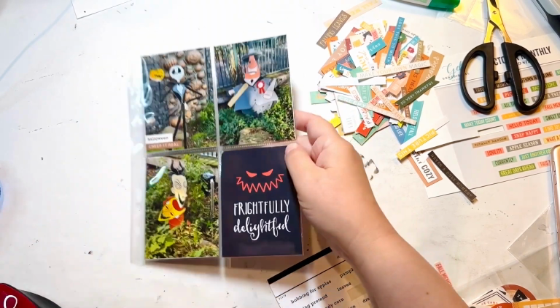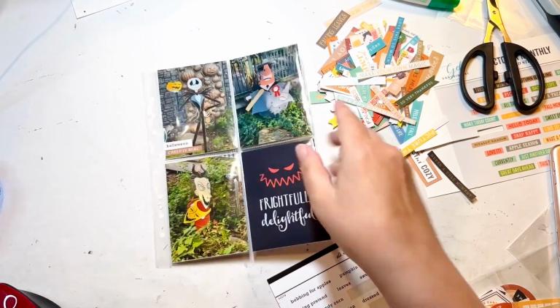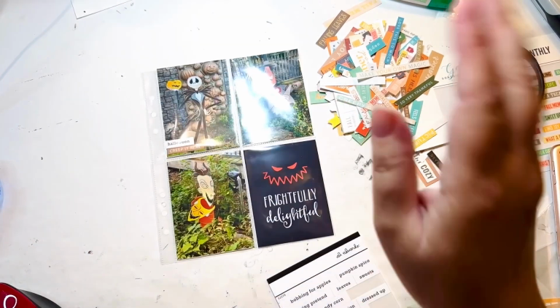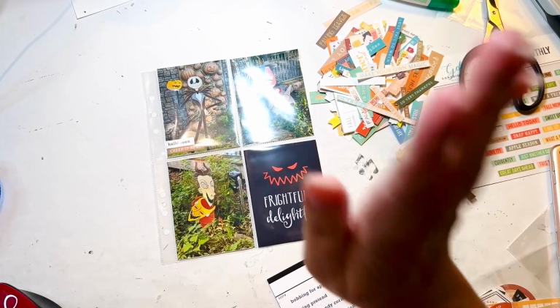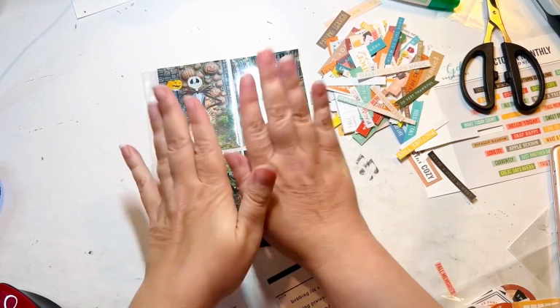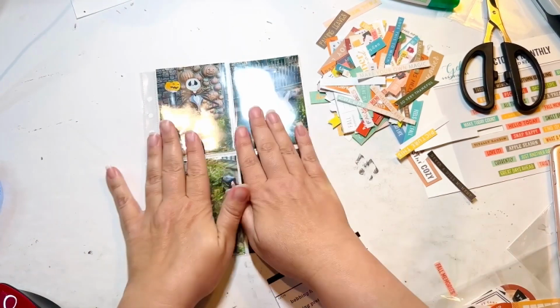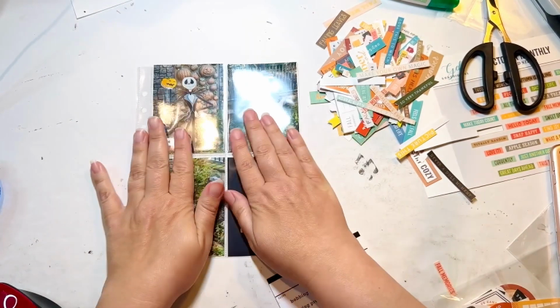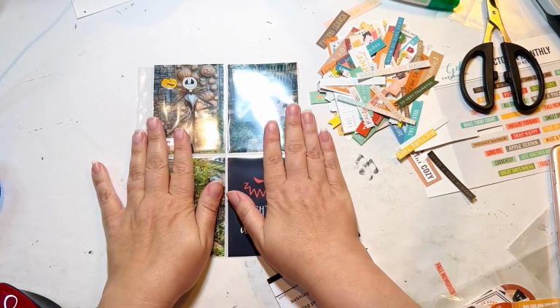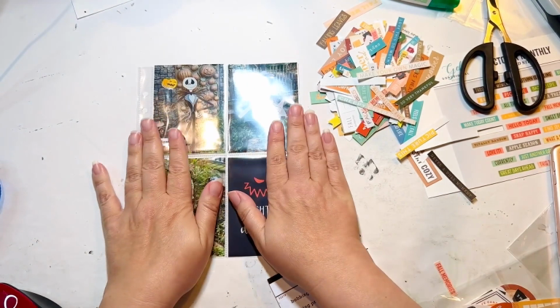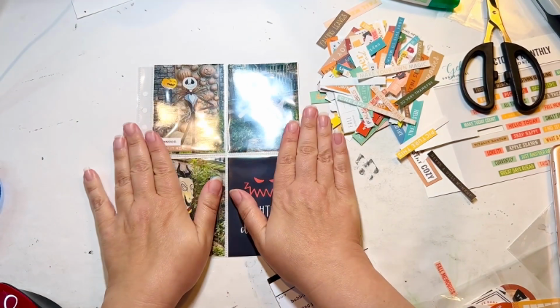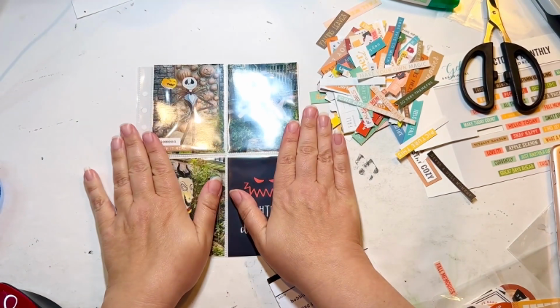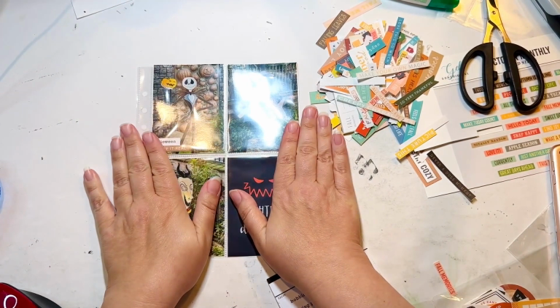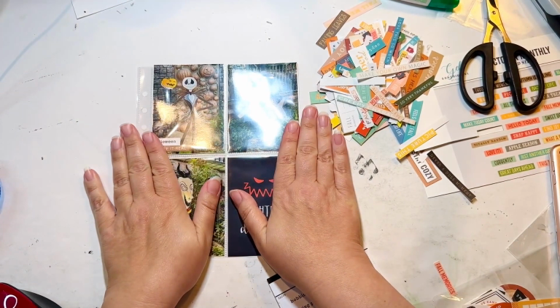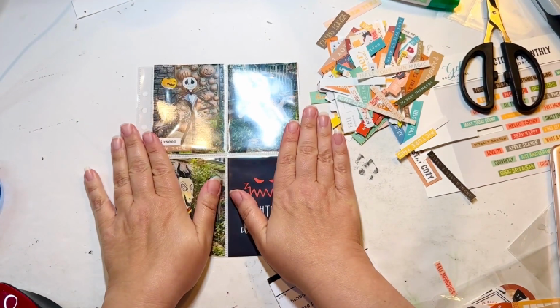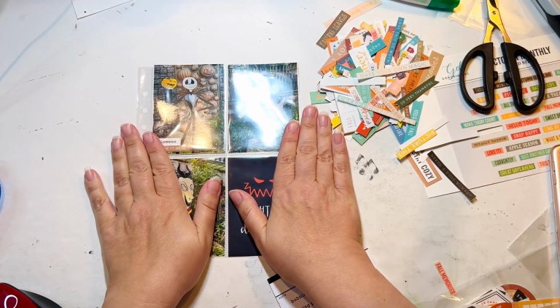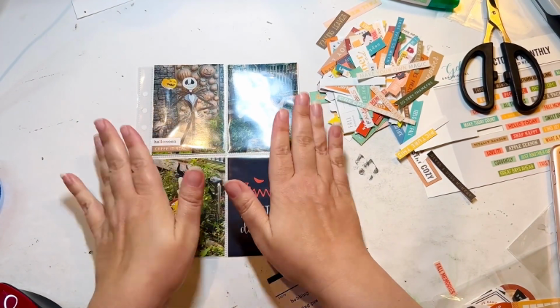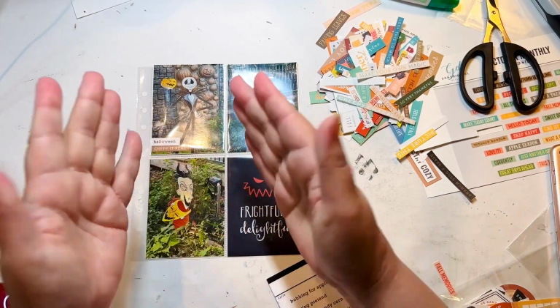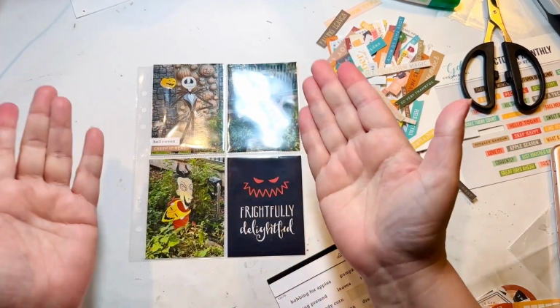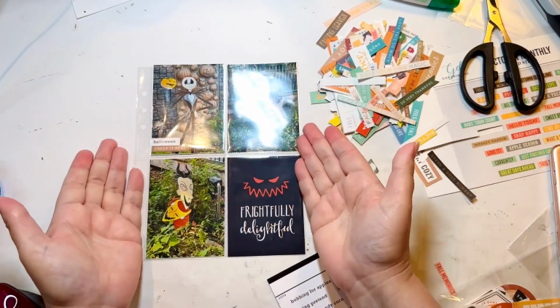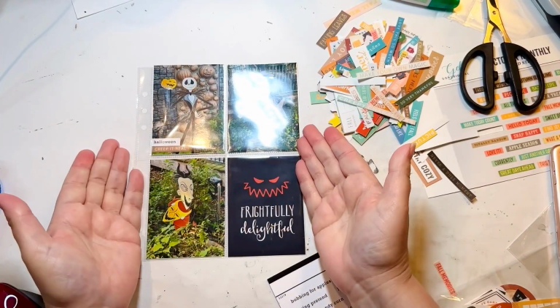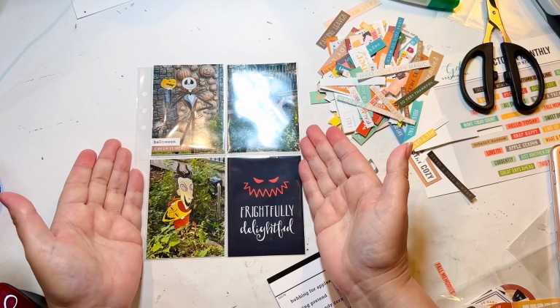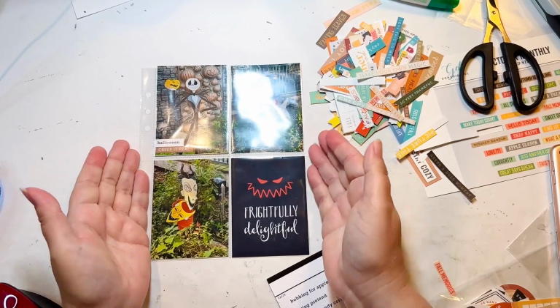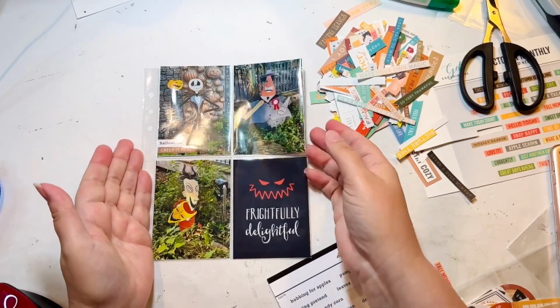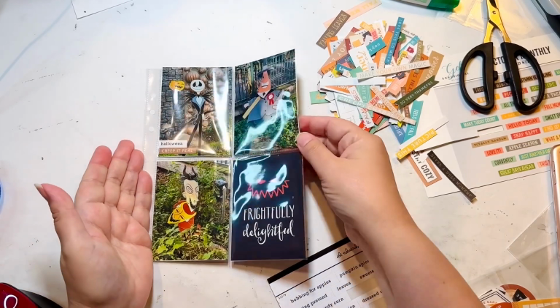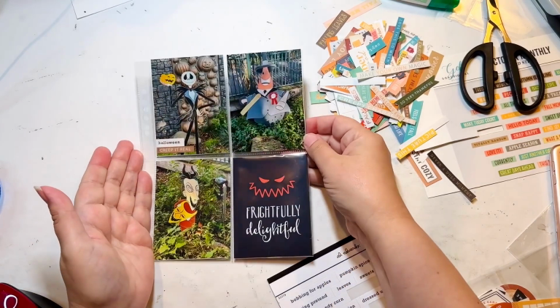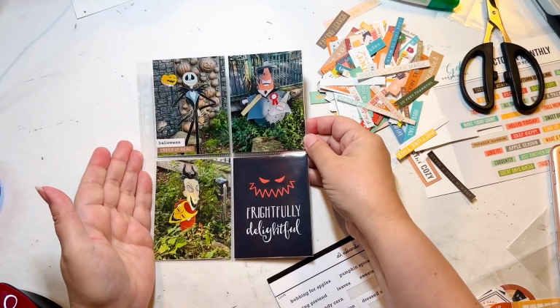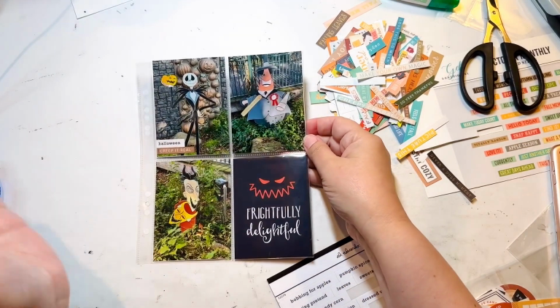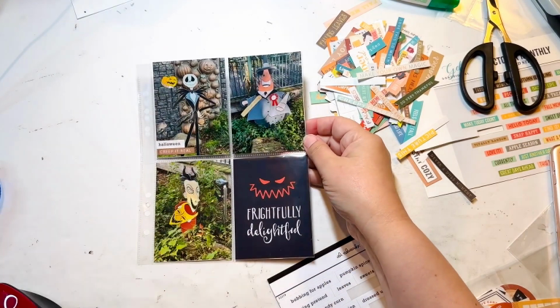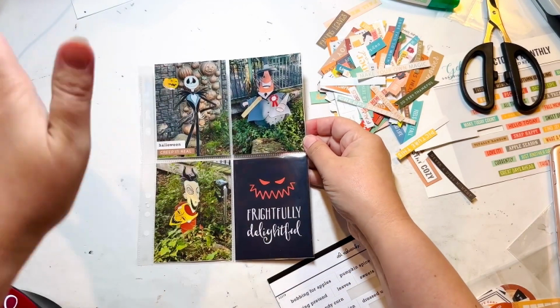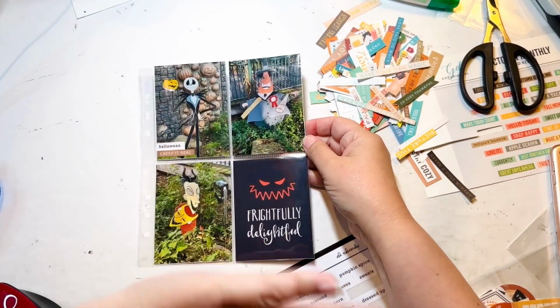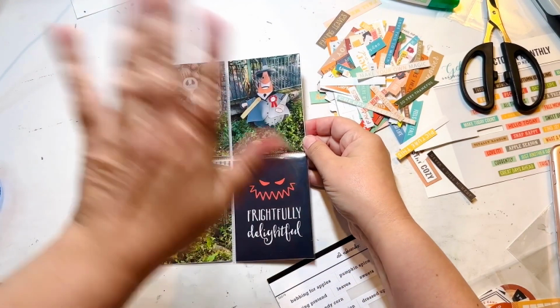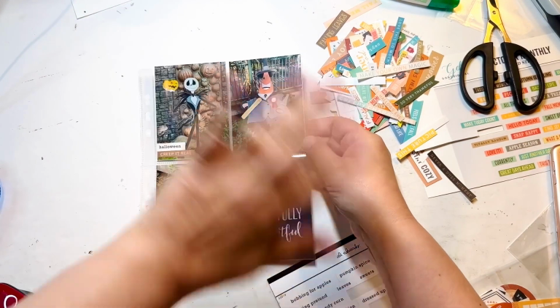So thanks for watching me put together another layout for St. Louis. Thanks for watching.